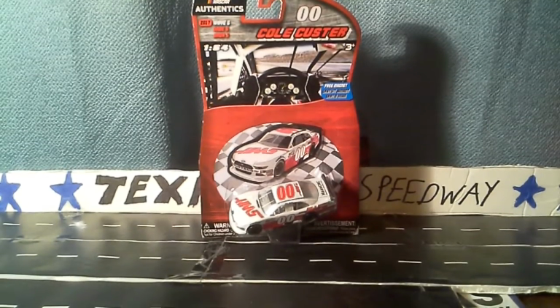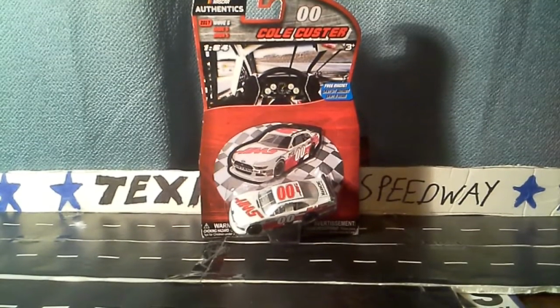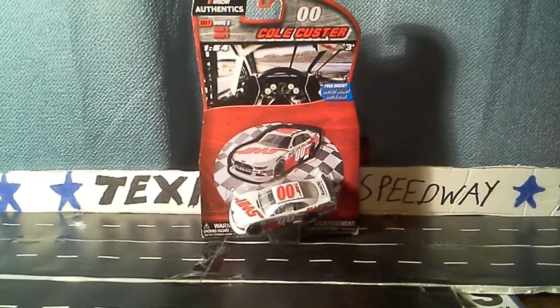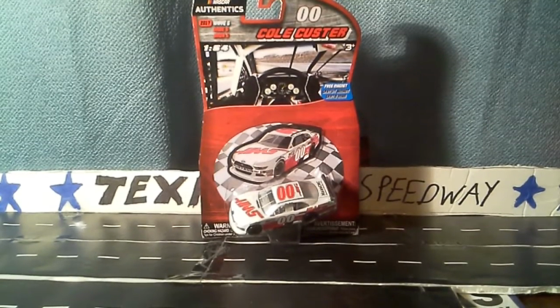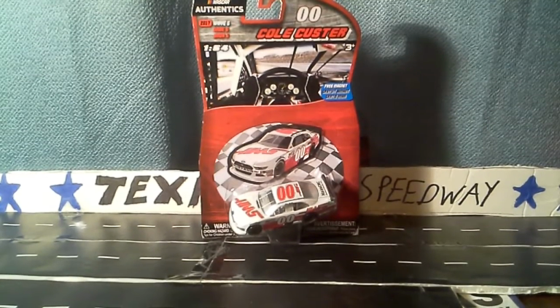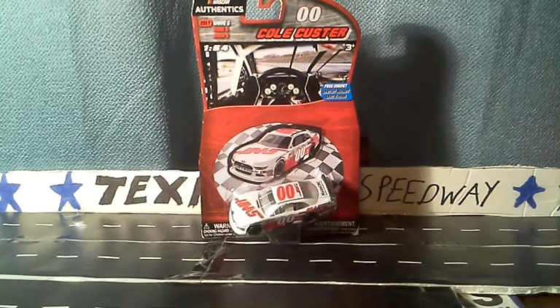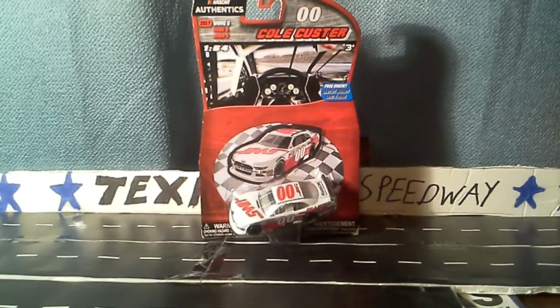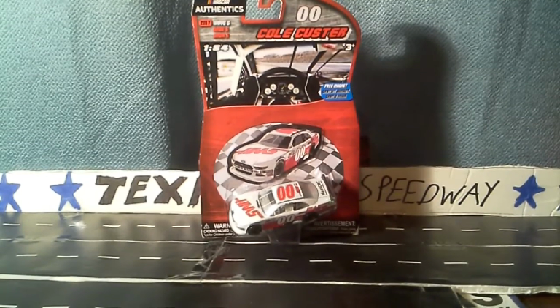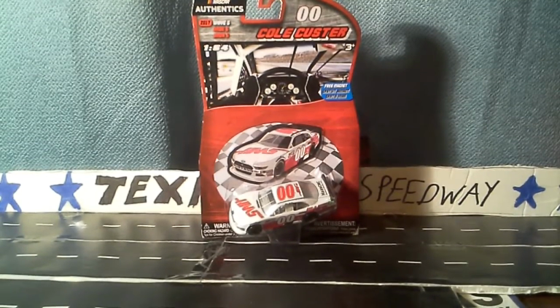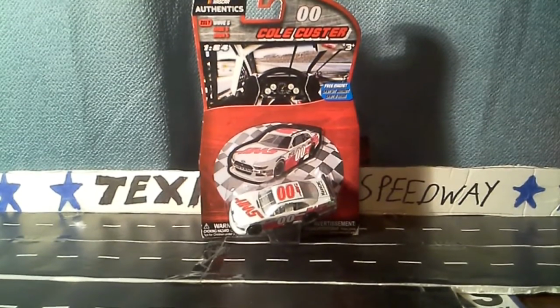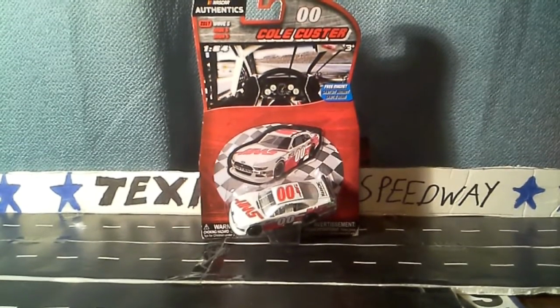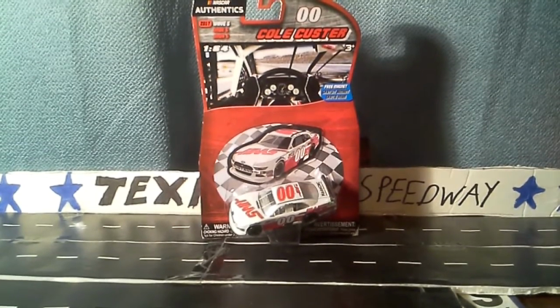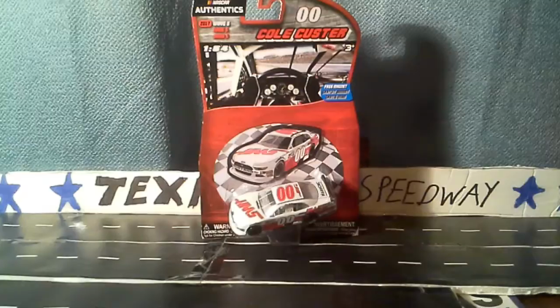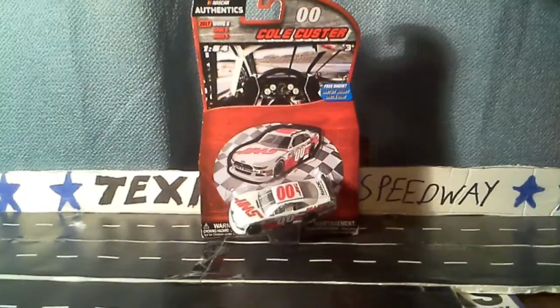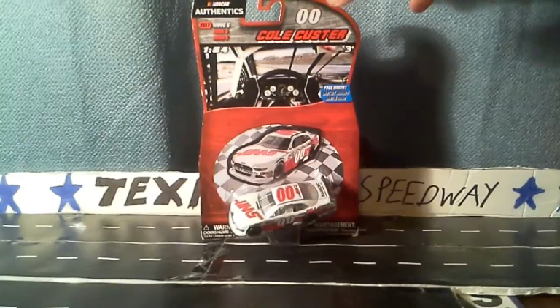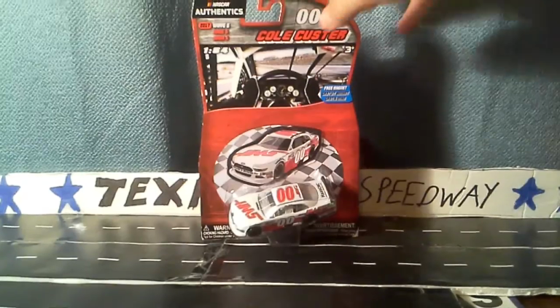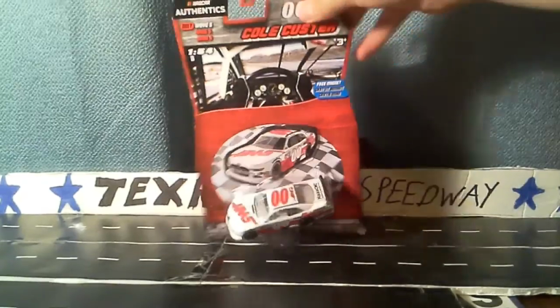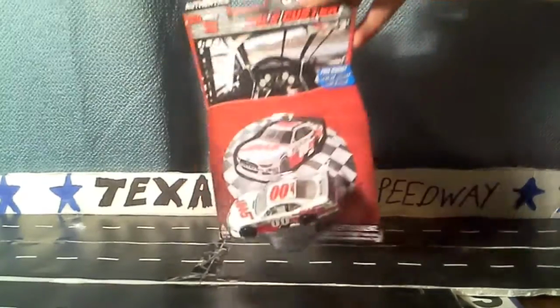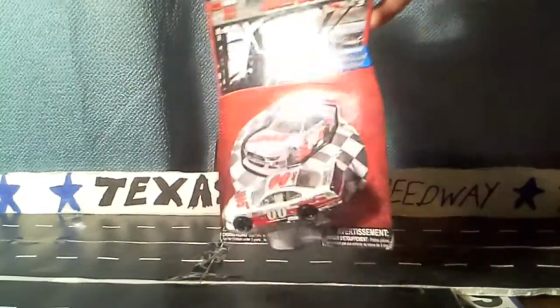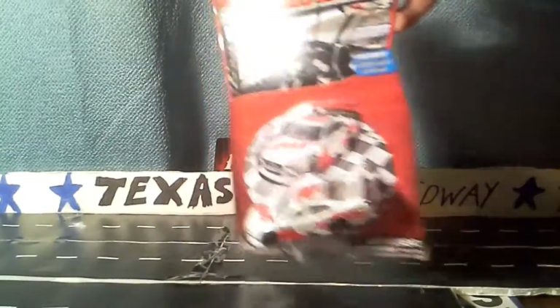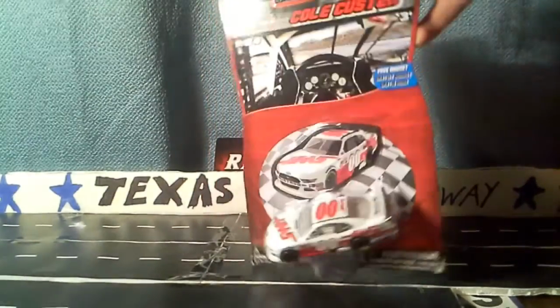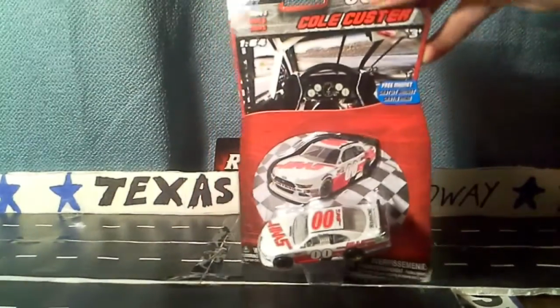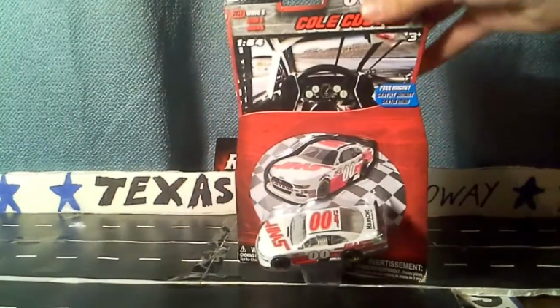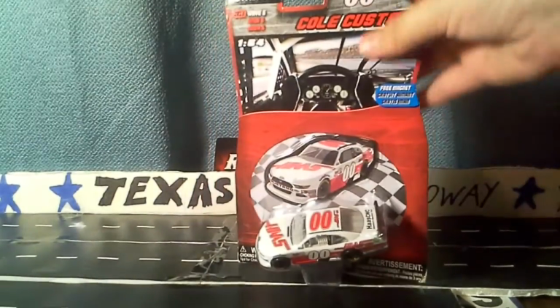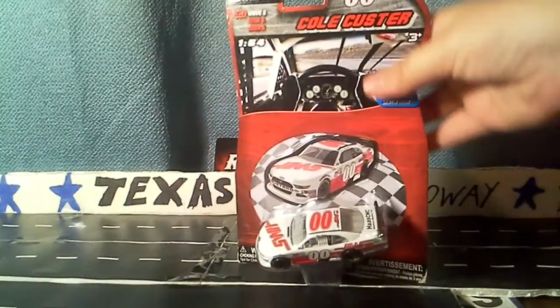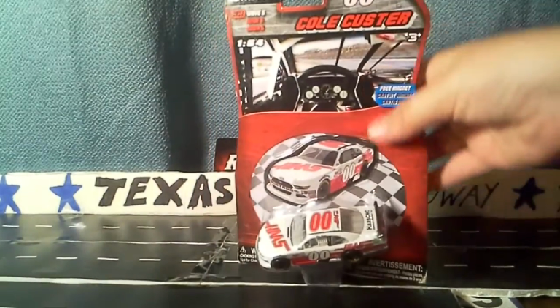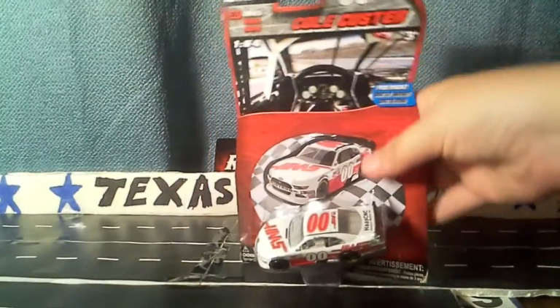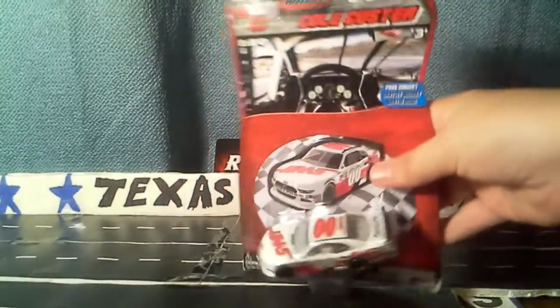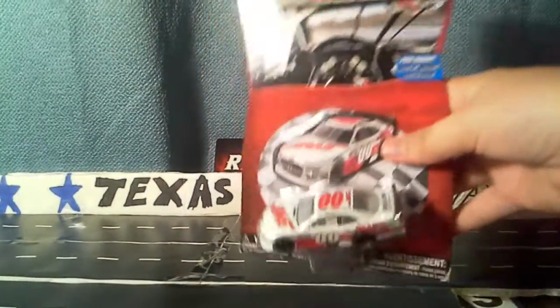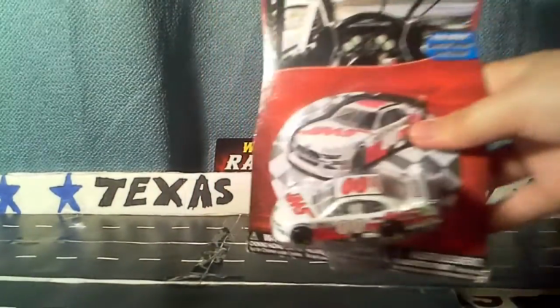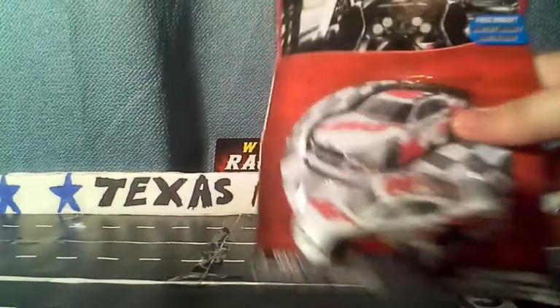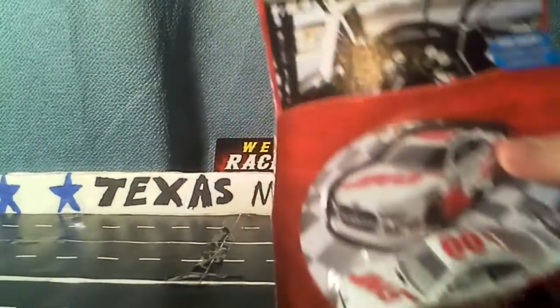I was going to find this, and I have two of these — I got one of them for Christmas. I'll leave that one in the box and open this one up.